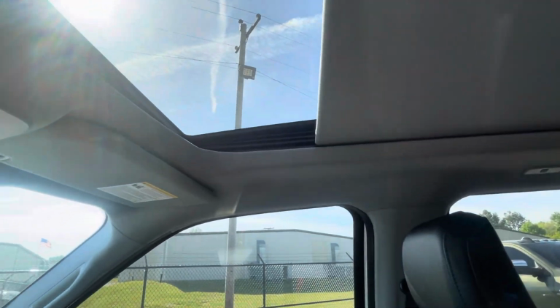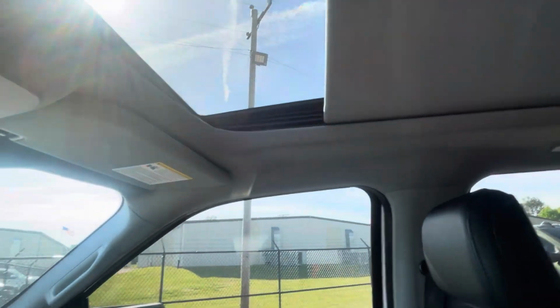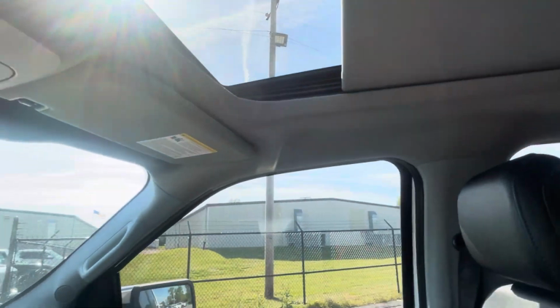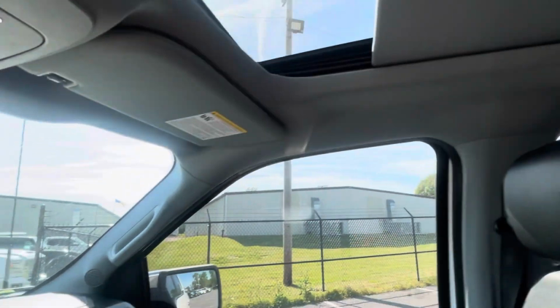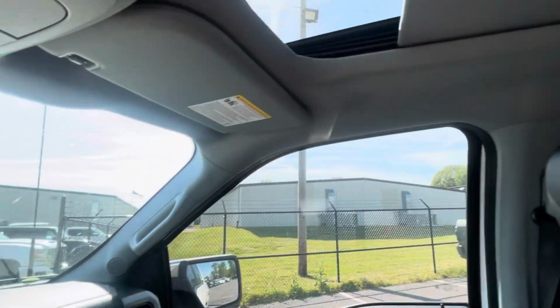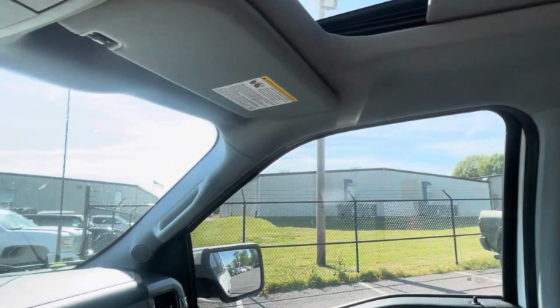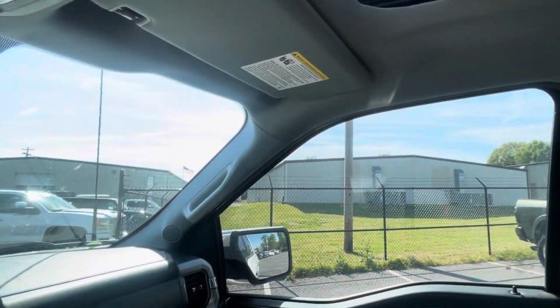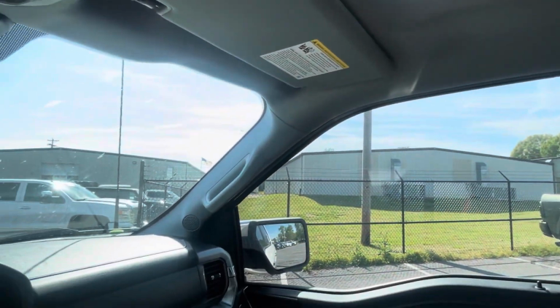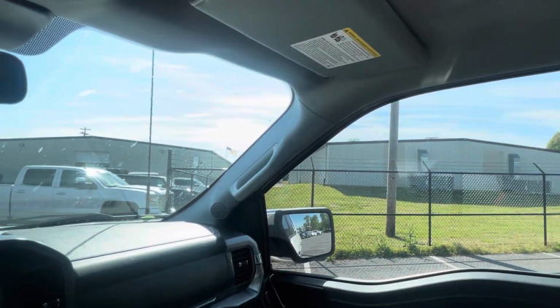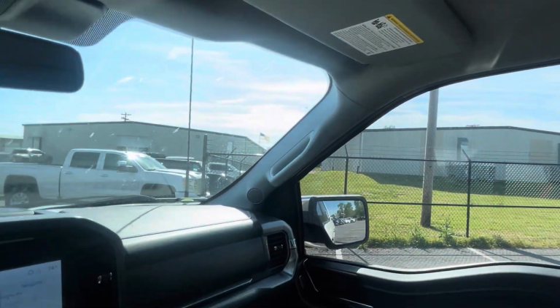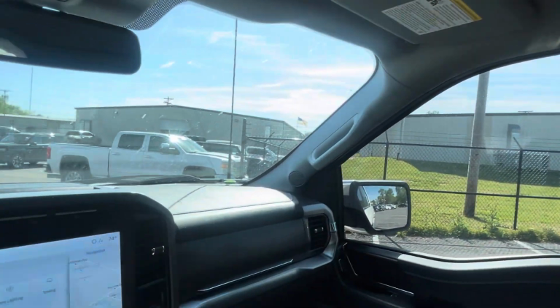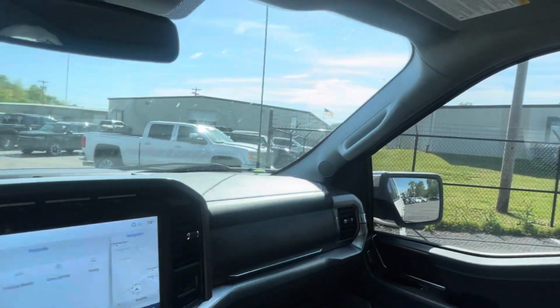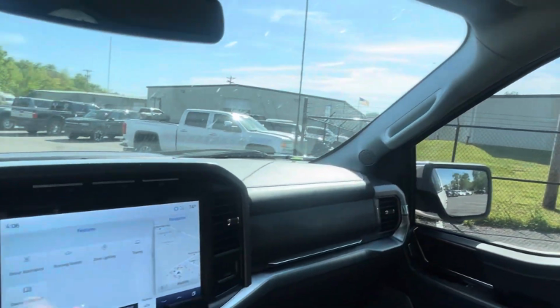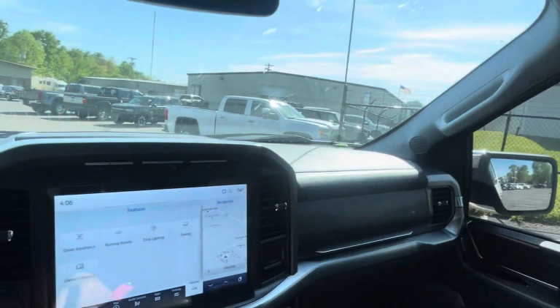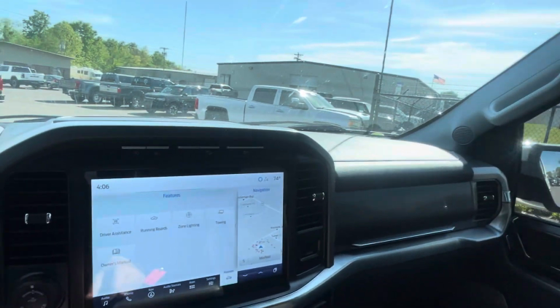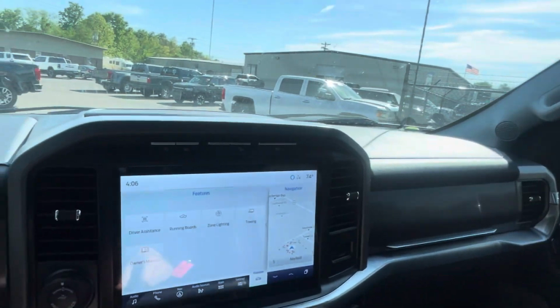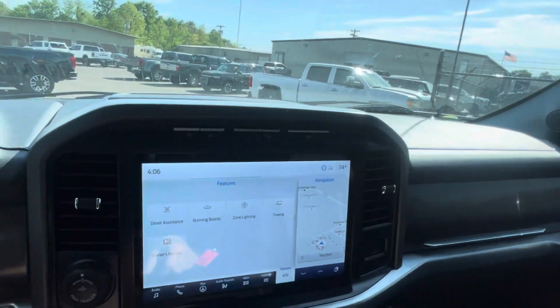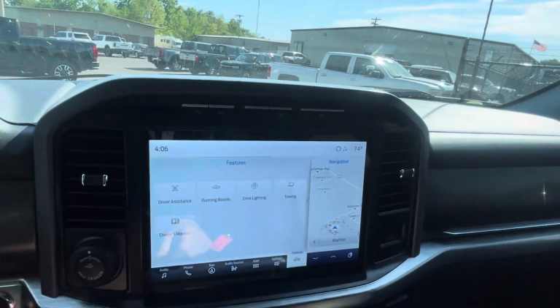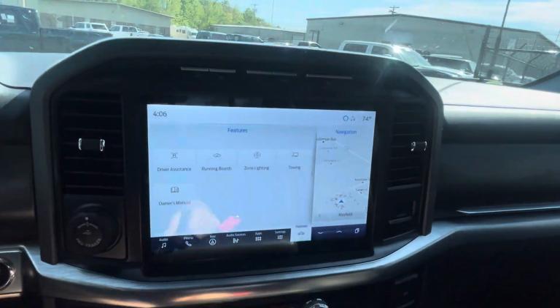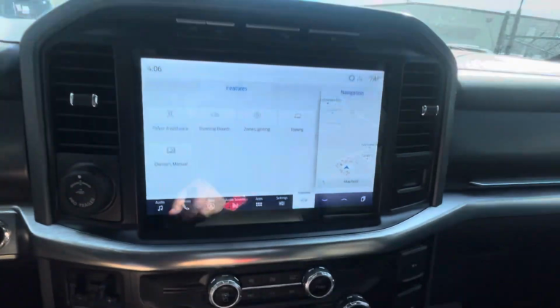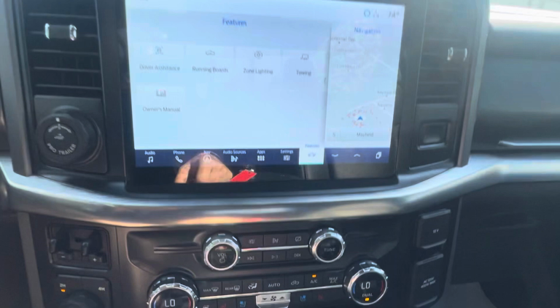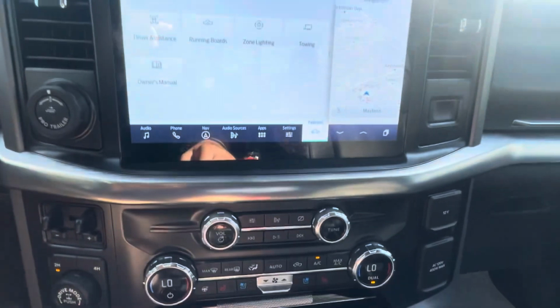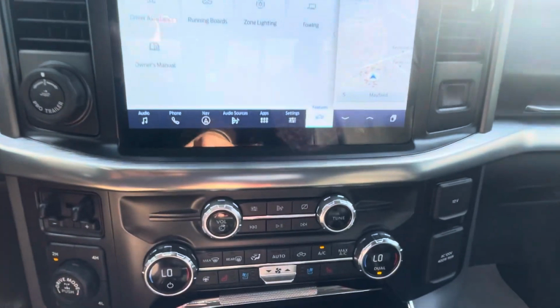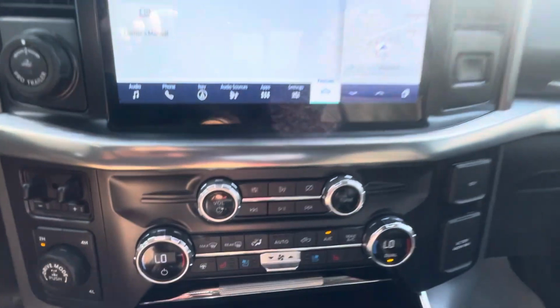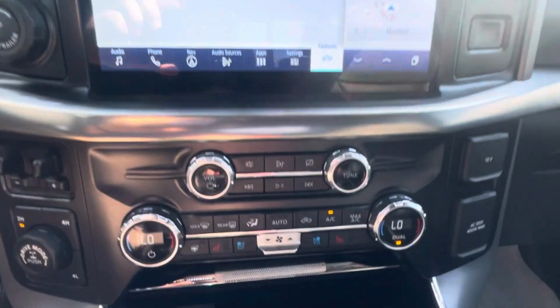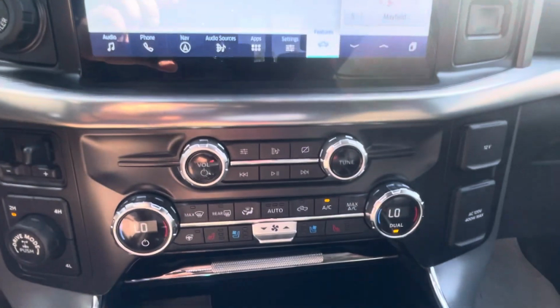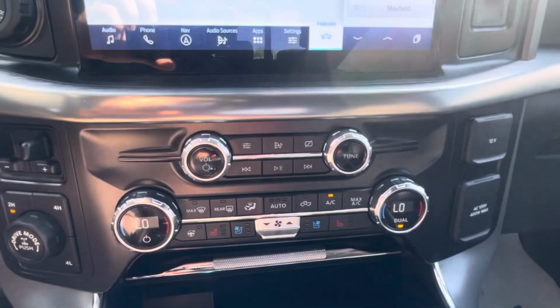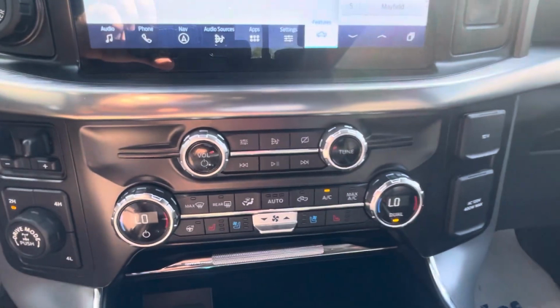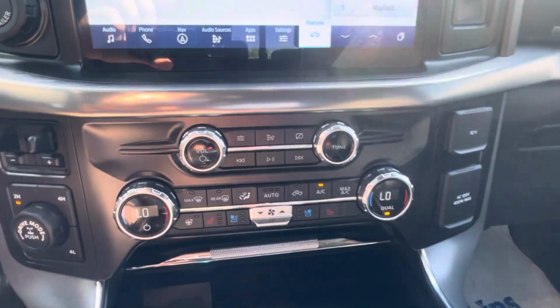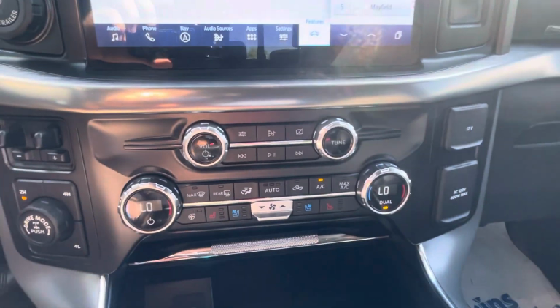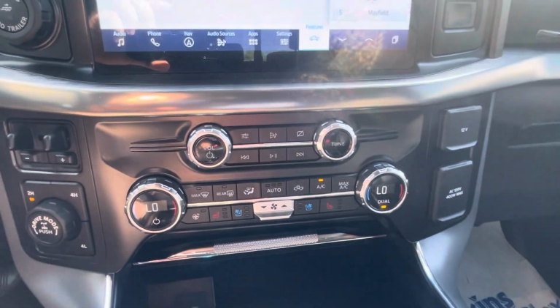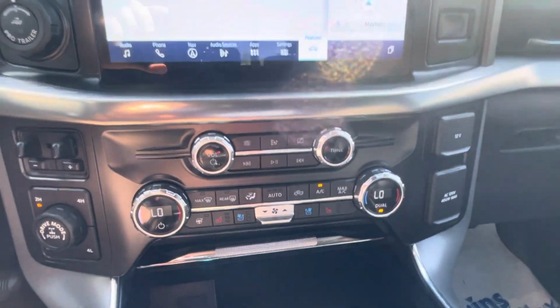Super, super clean truck. Just wanted to highlight it for you, show you anything at all that I see. And I'm excited for you to see it.